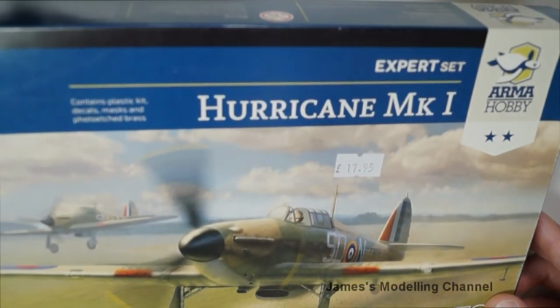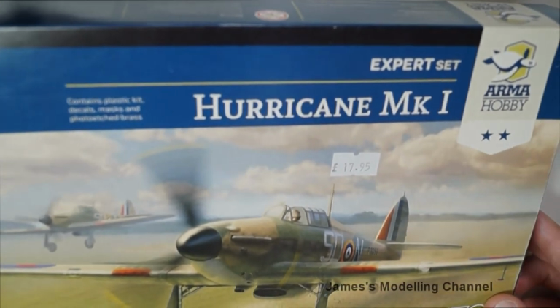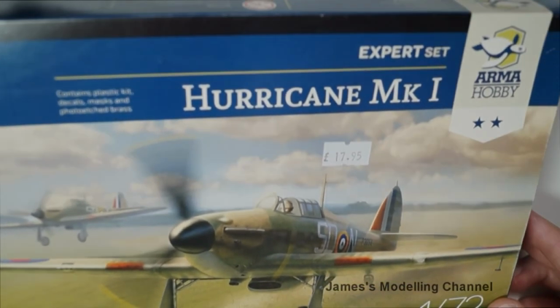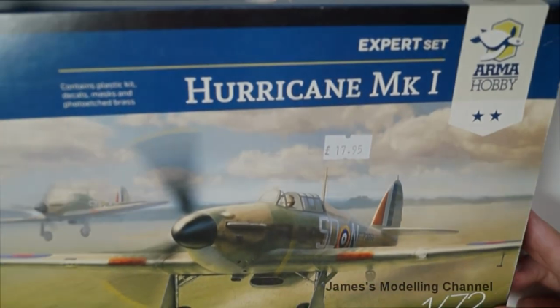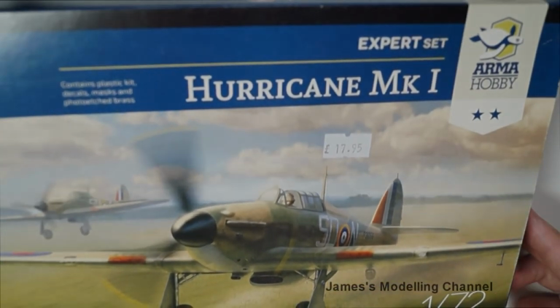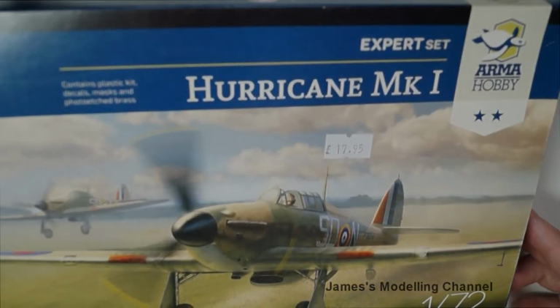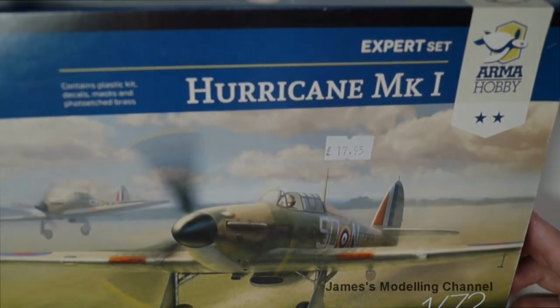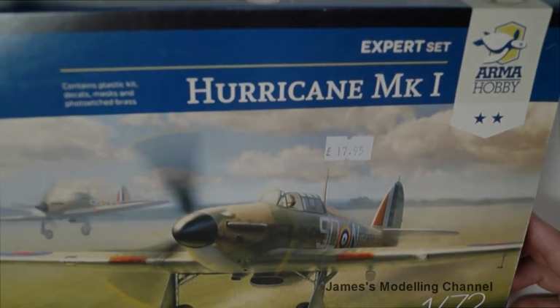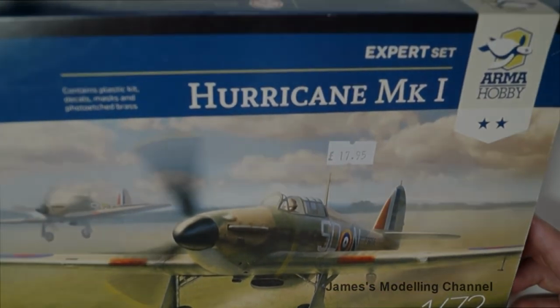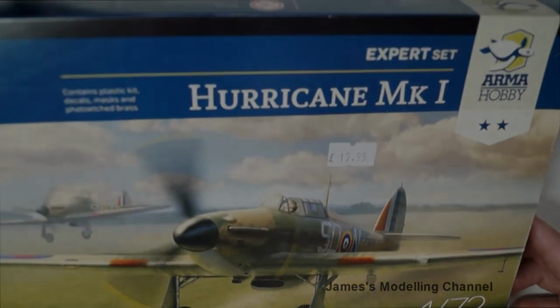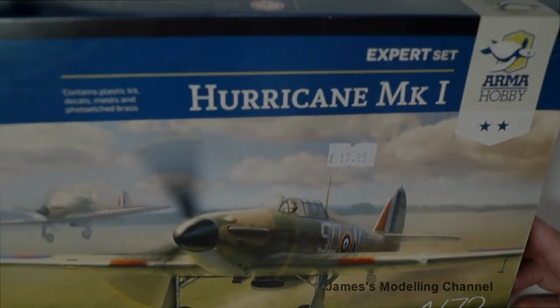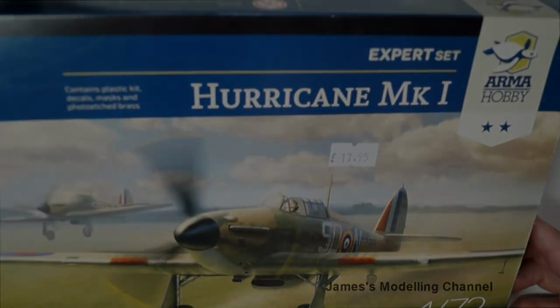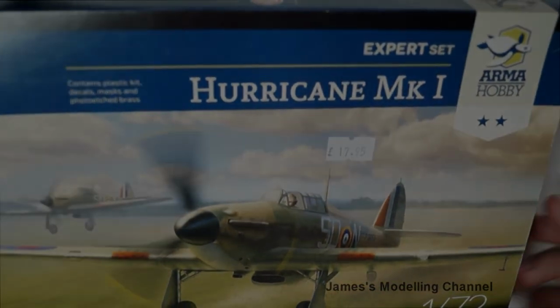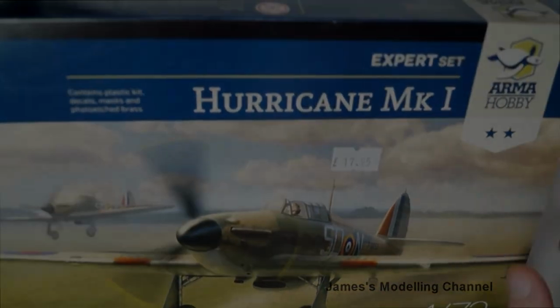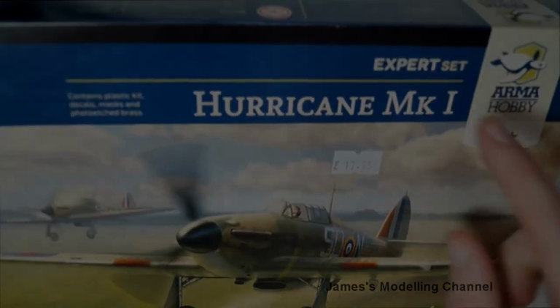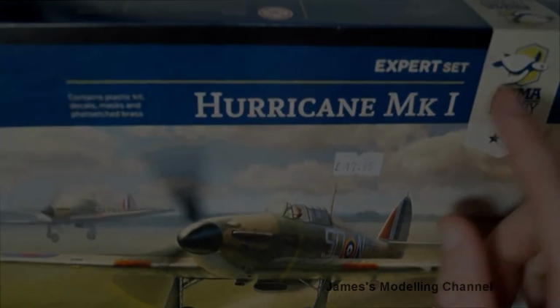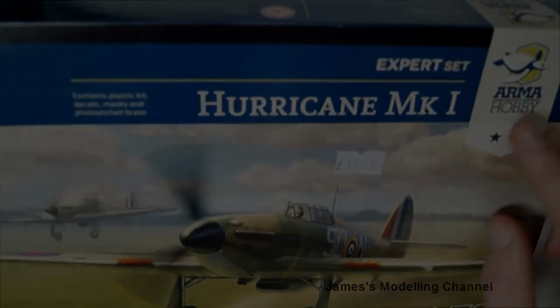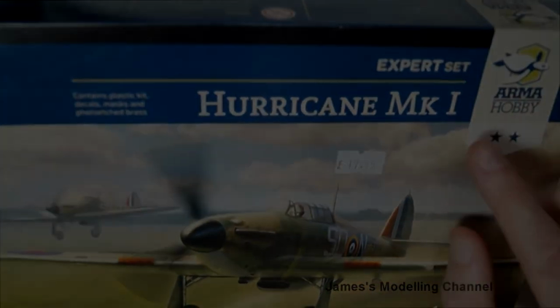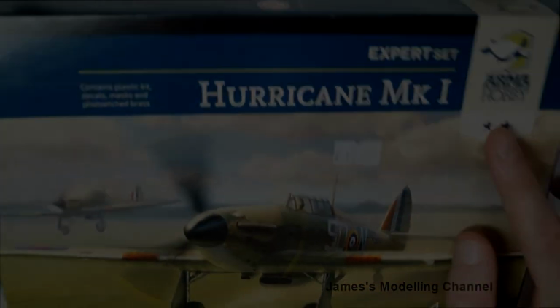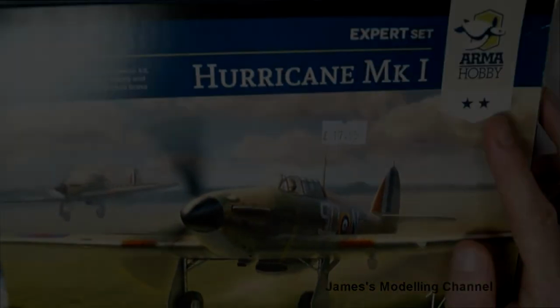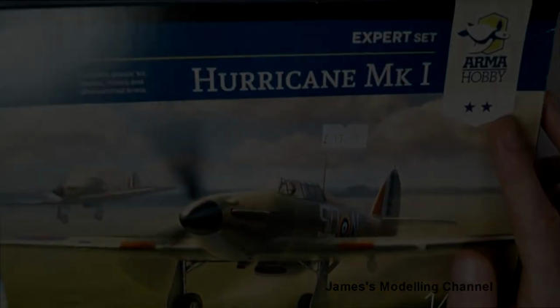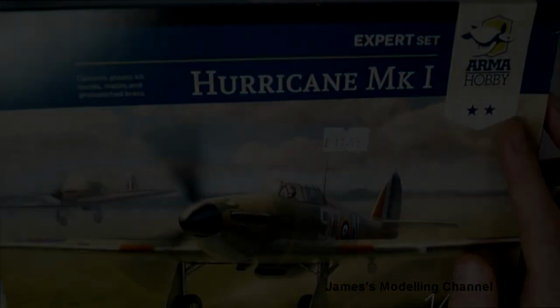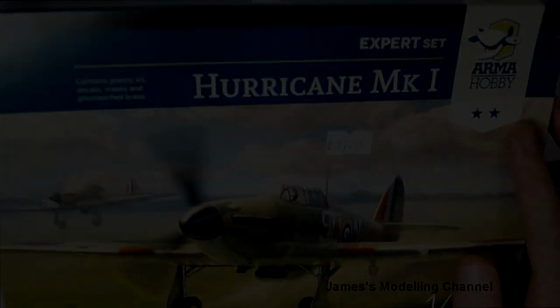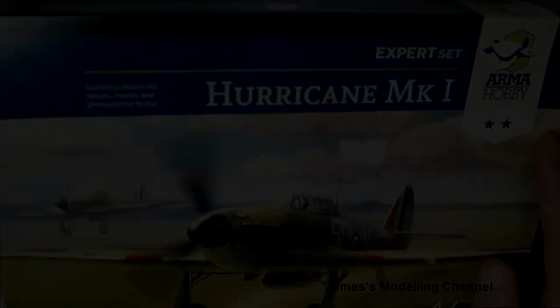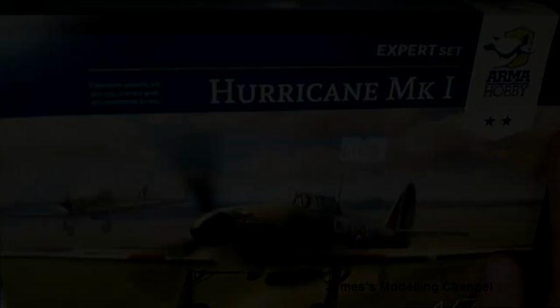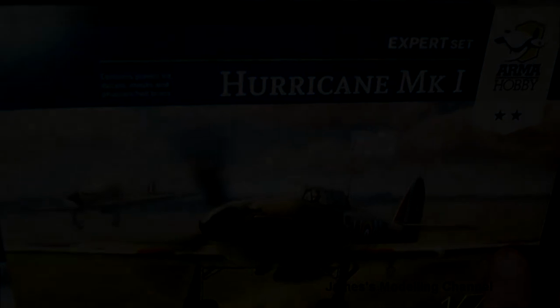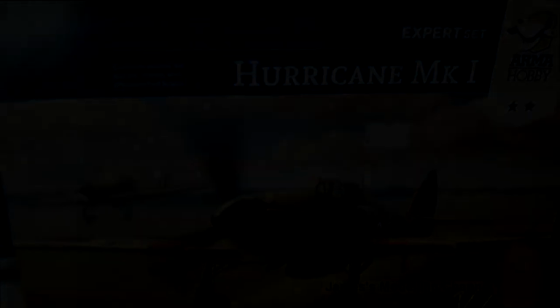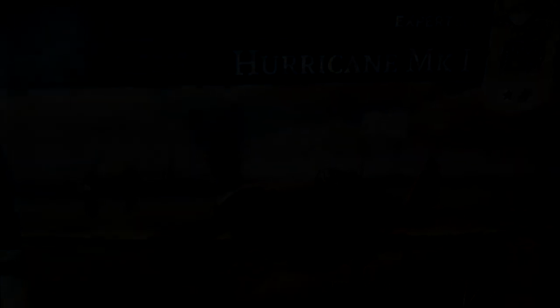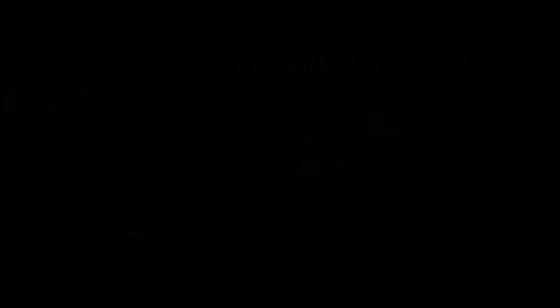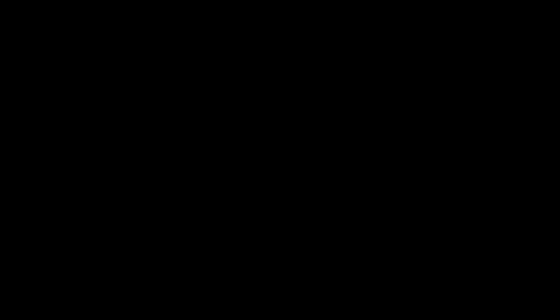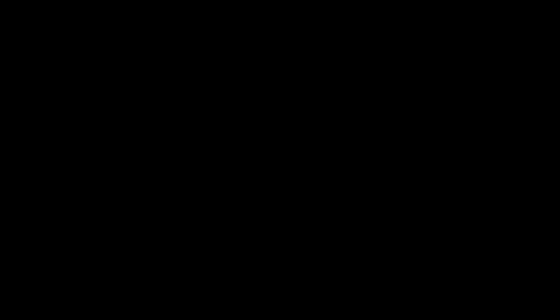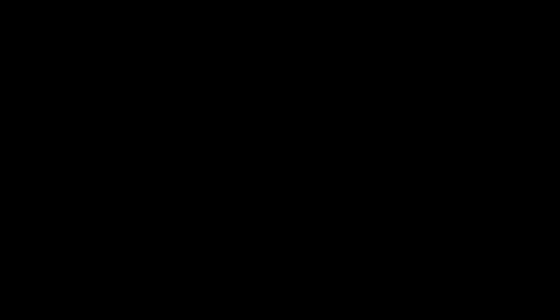So that is the Armour Hobbies 1/72nd scale Expert Set Hawker Hurricane. Thanks for watching.